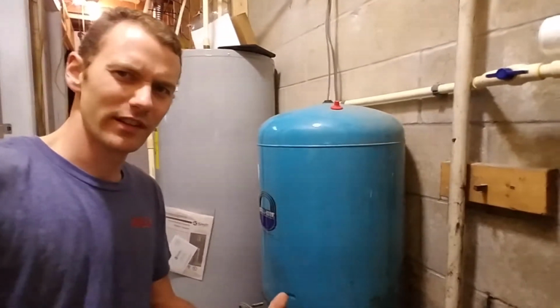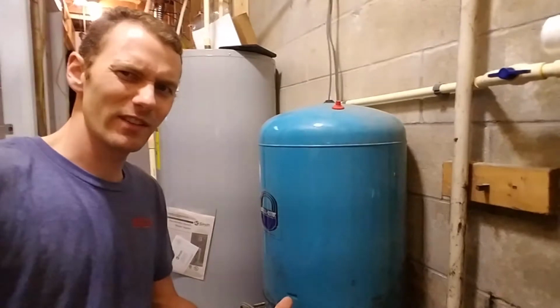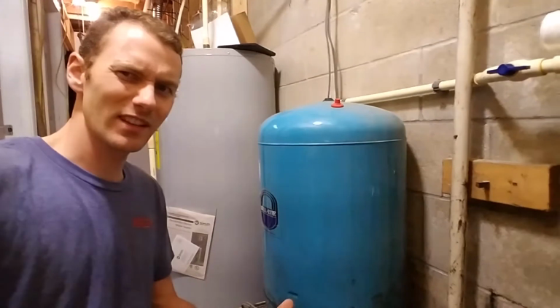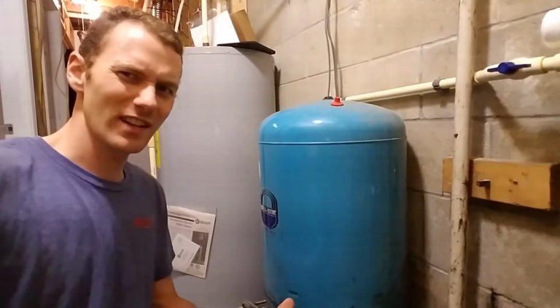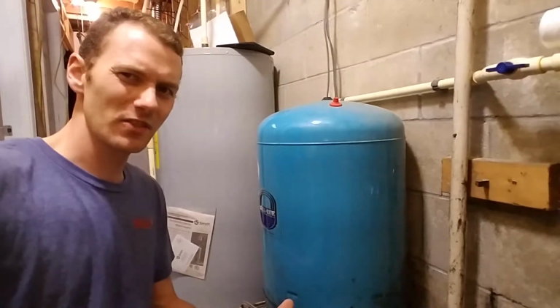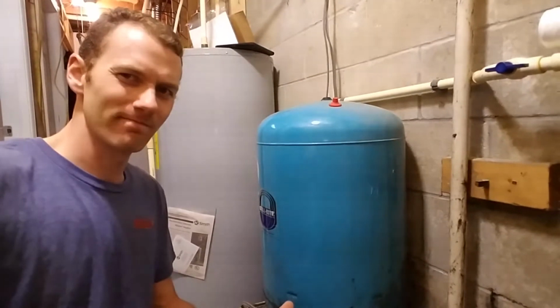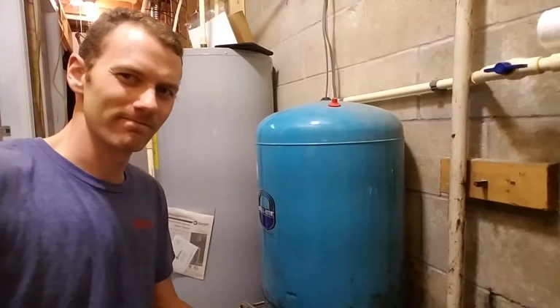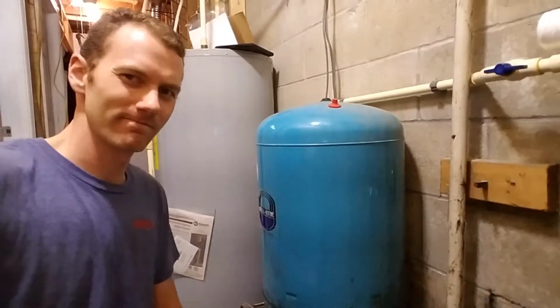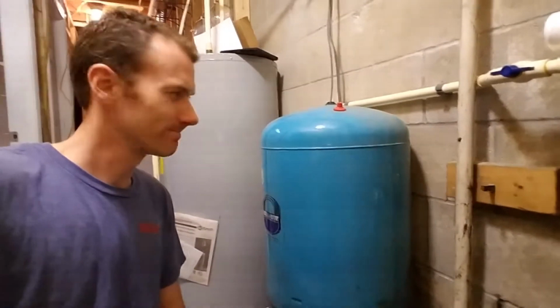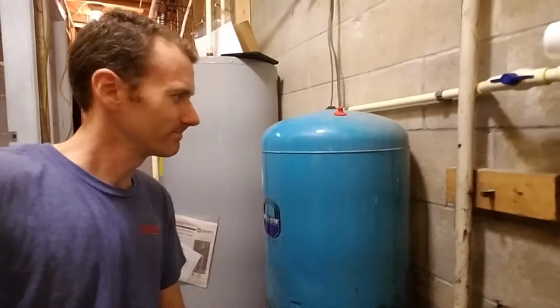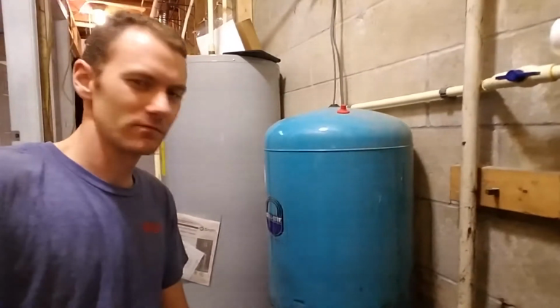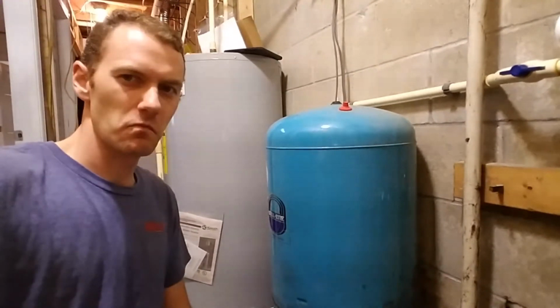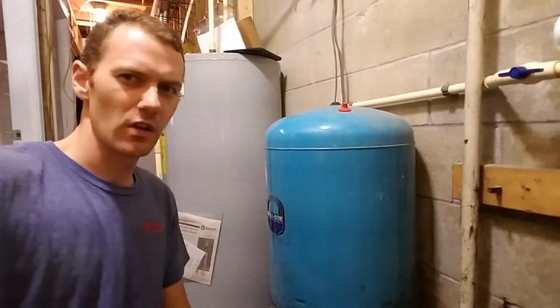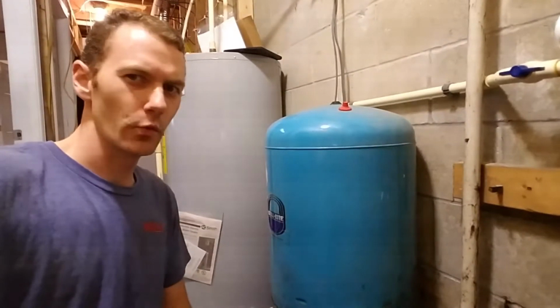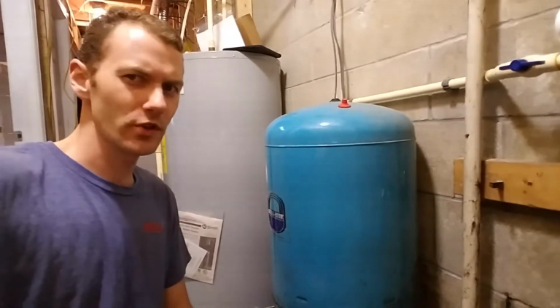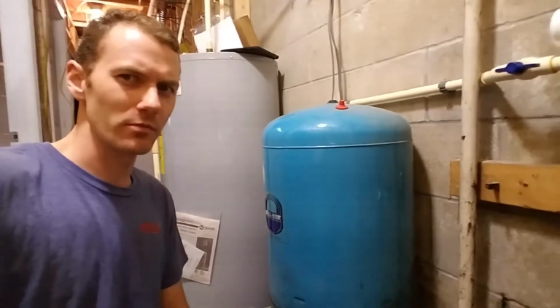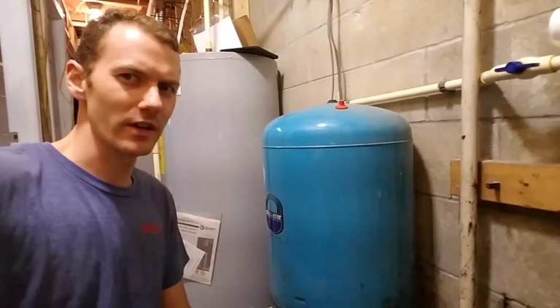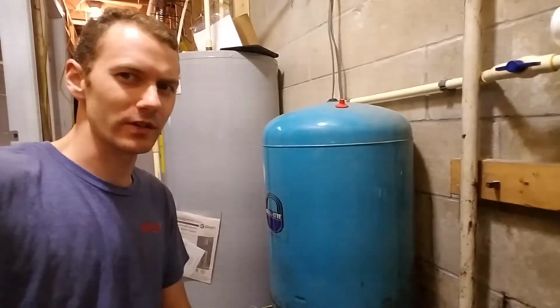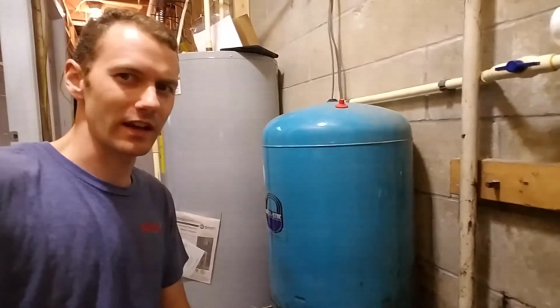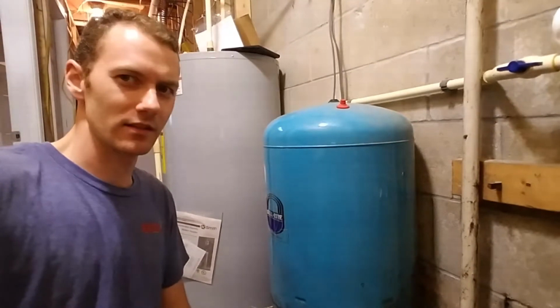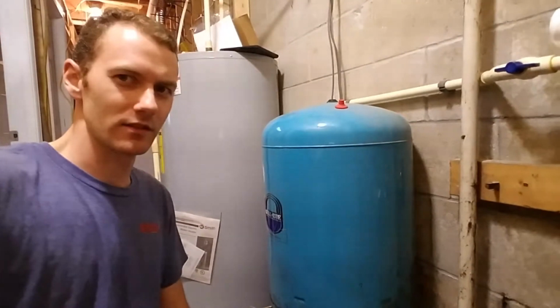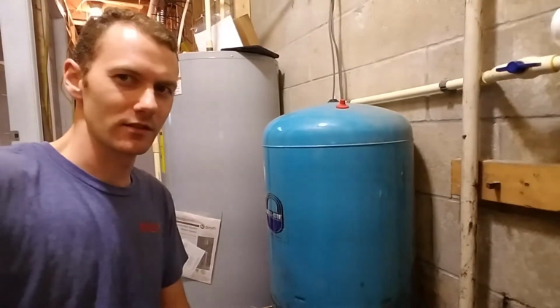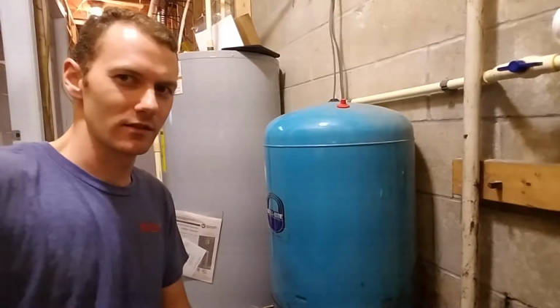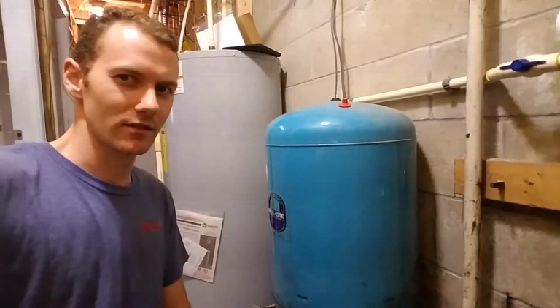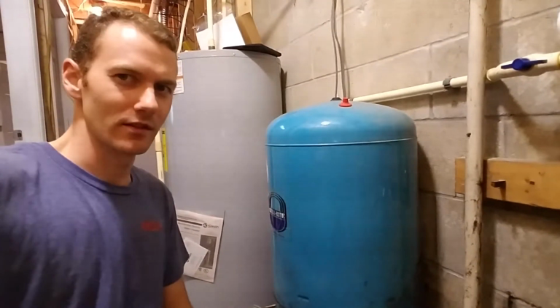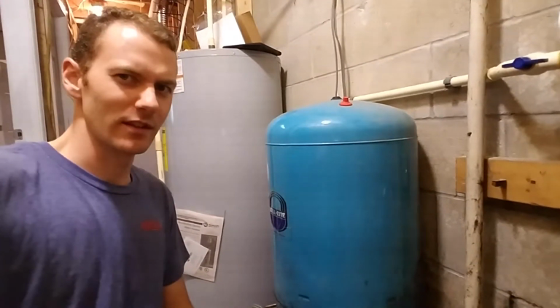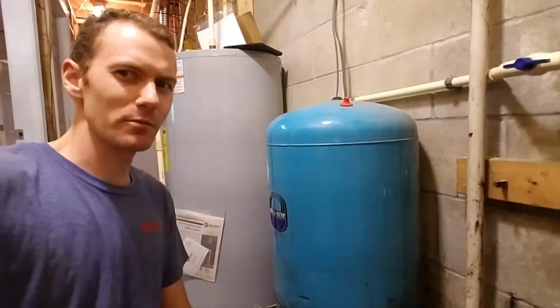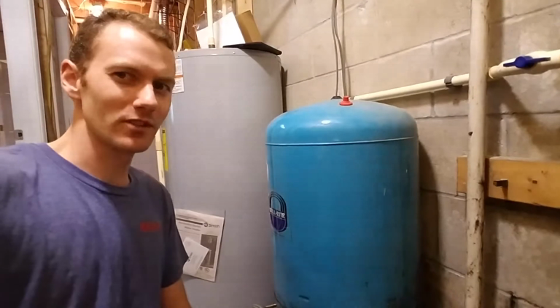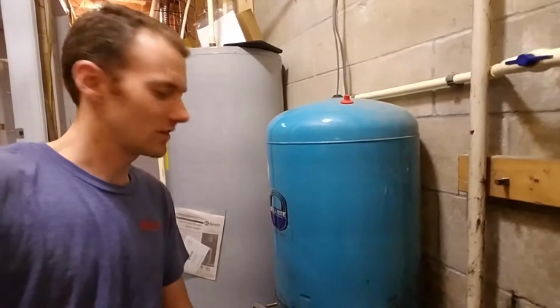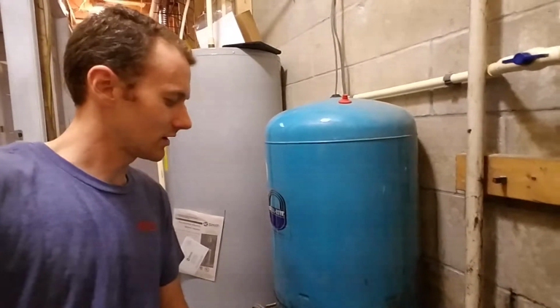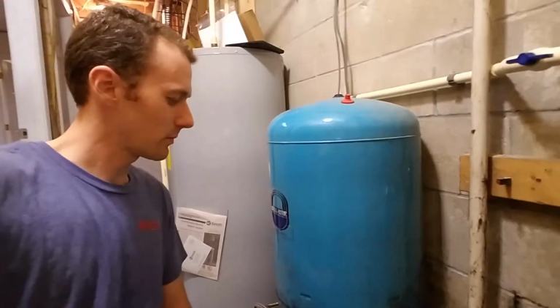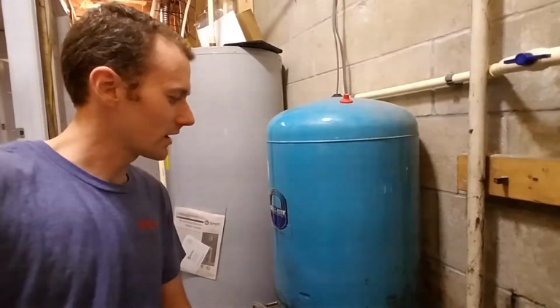Hear that sound? We shouldn't be hearing that. That means the tank's bad.